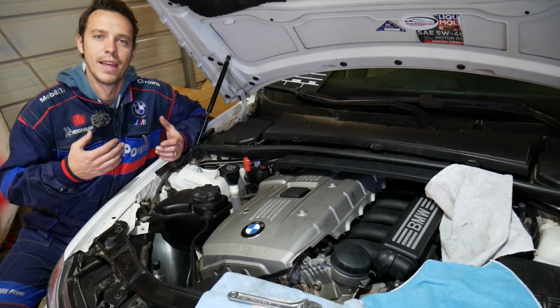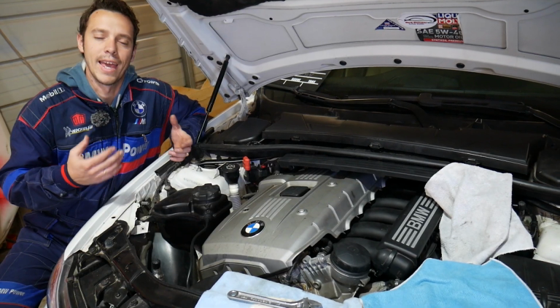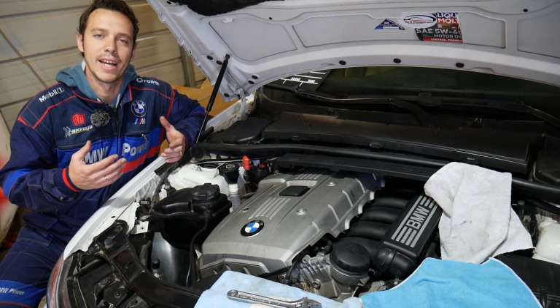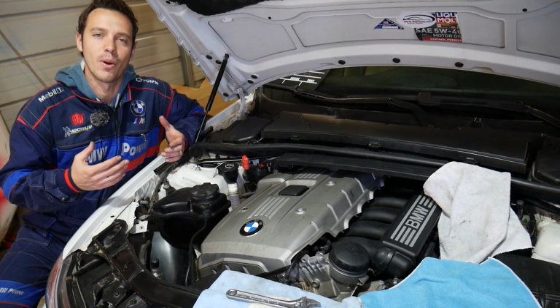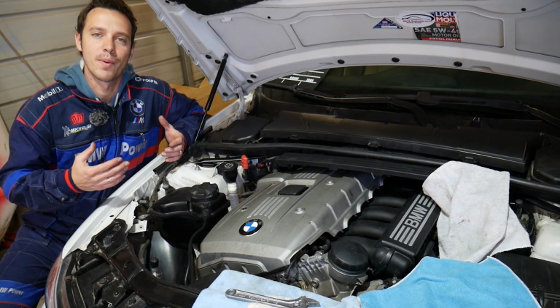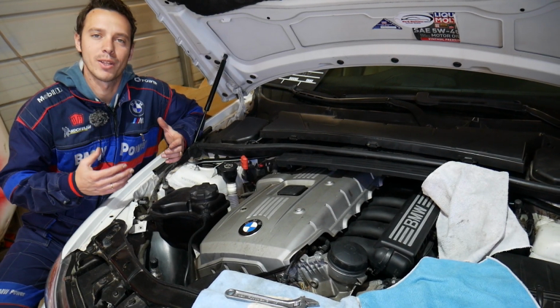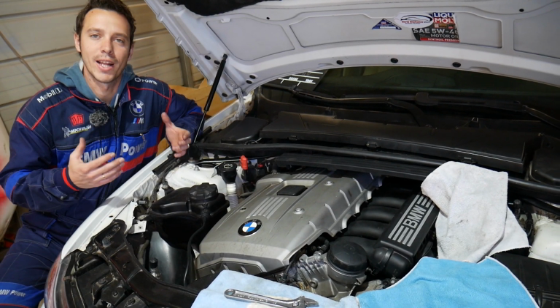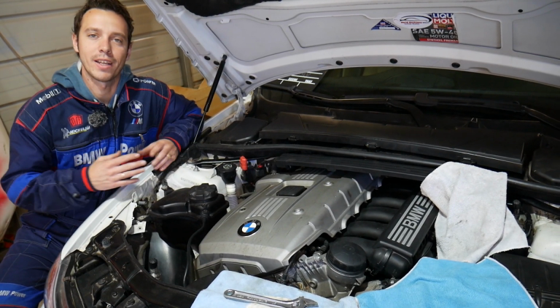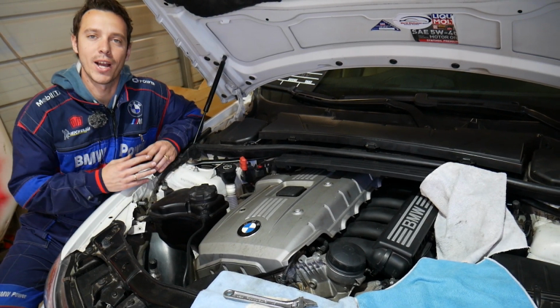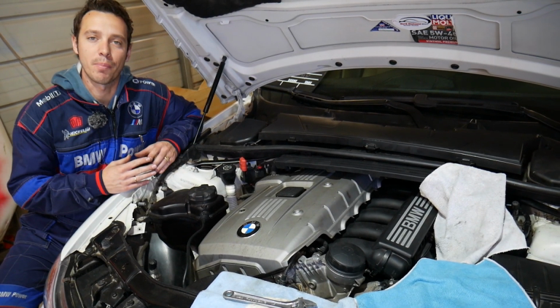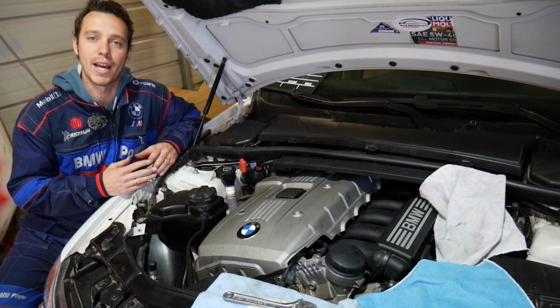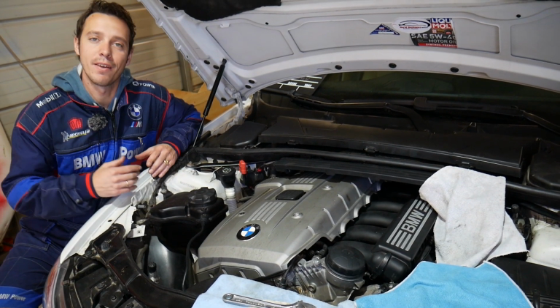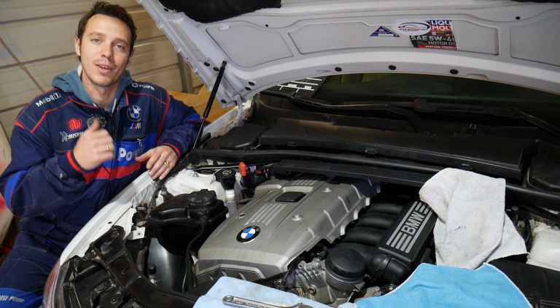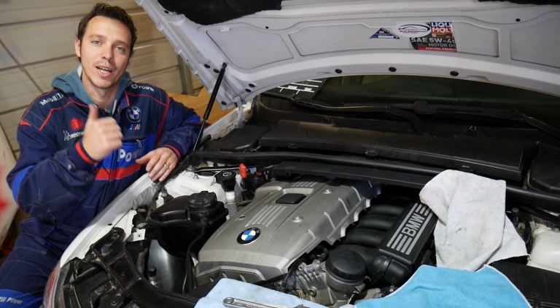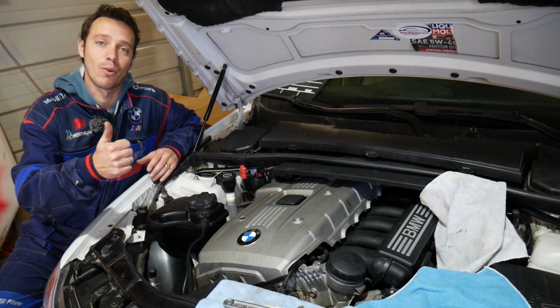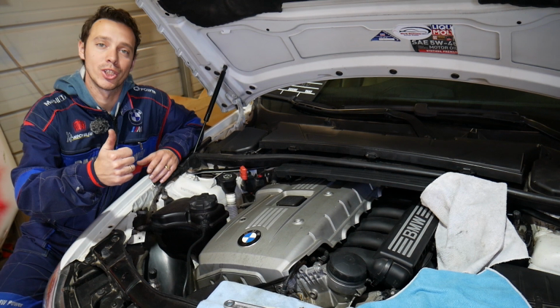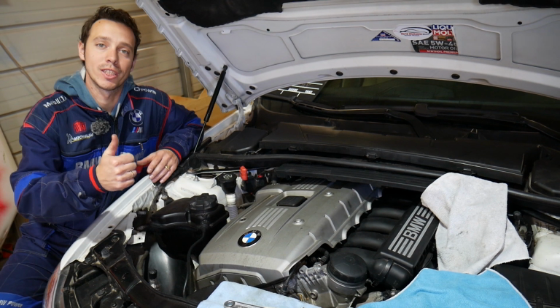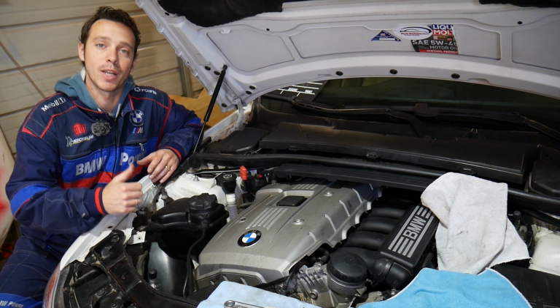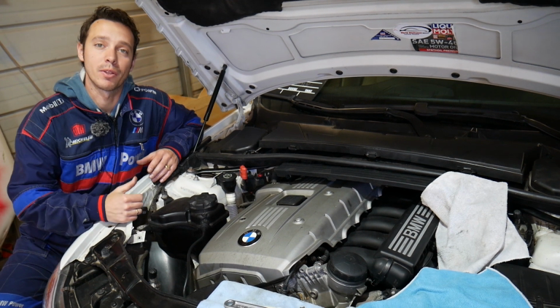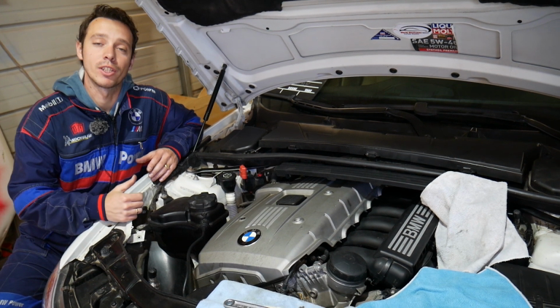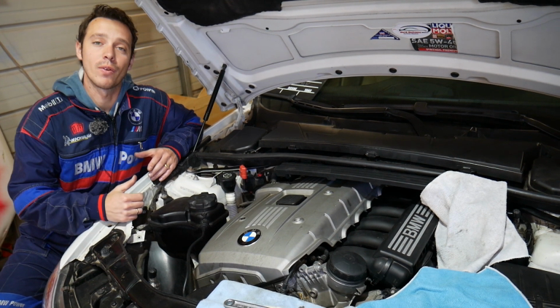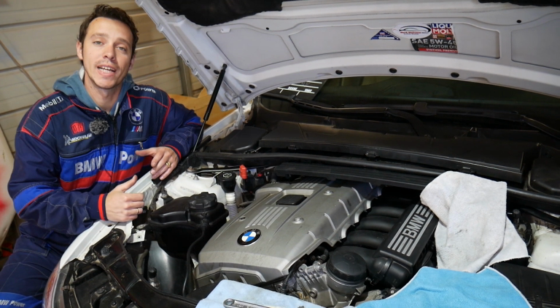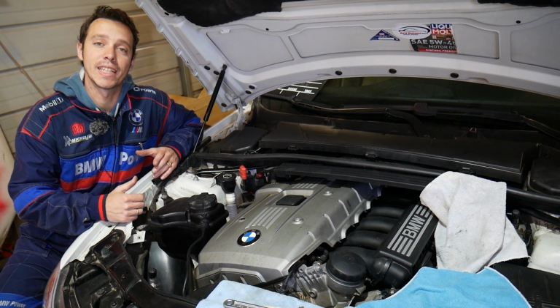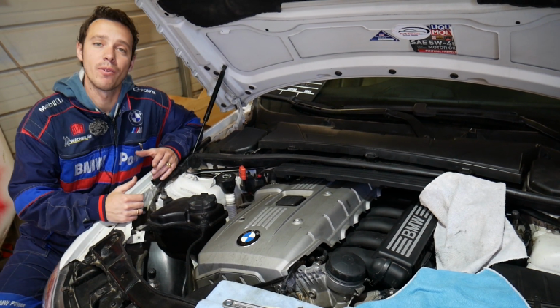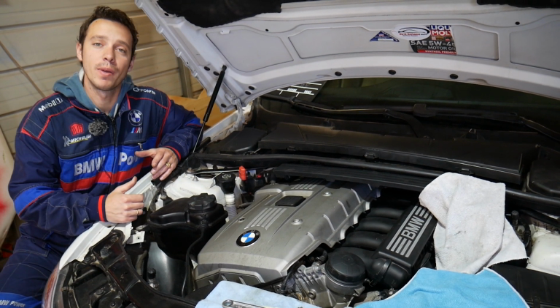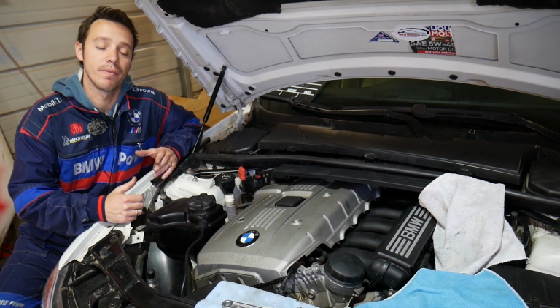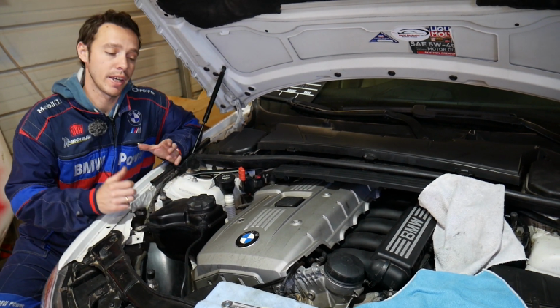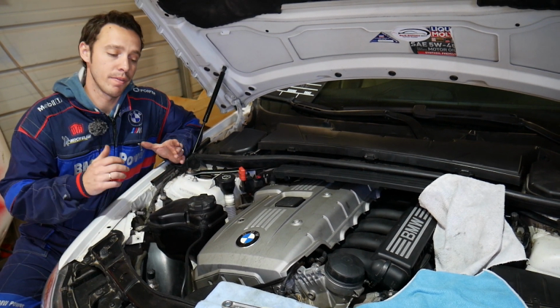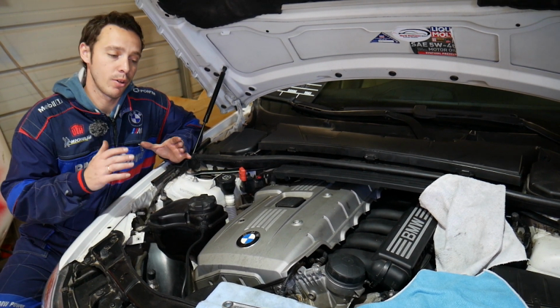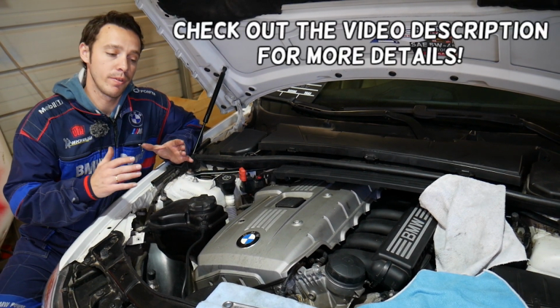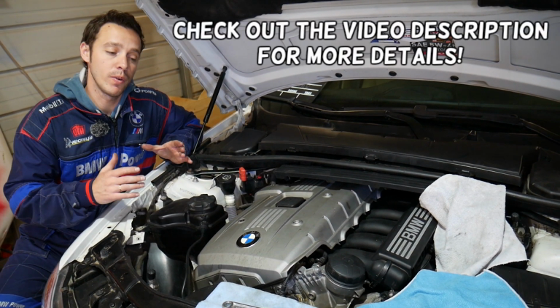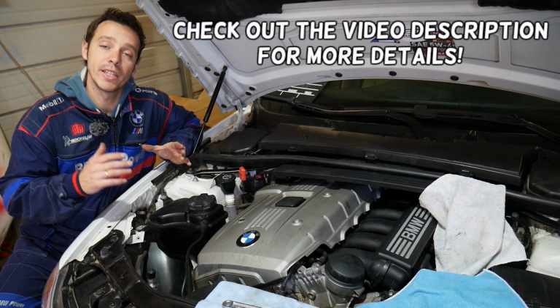Hey guys, welcome back to Electrical Car in Paralife. Thank you guys for watching and subscribing to the channel. Today will be a very quick video.